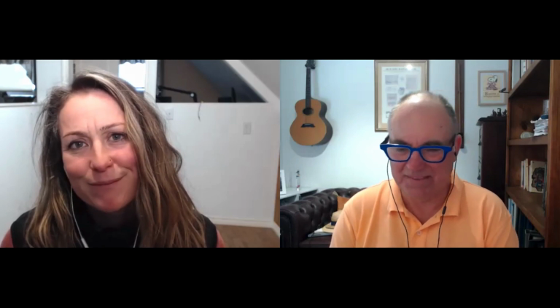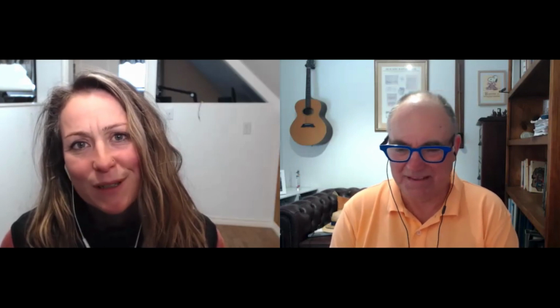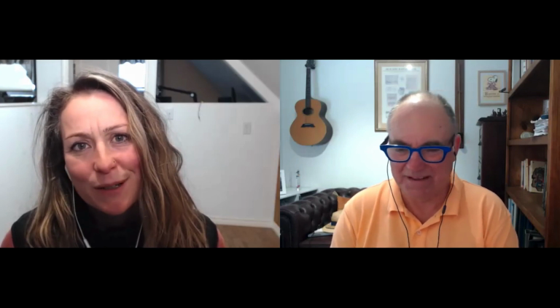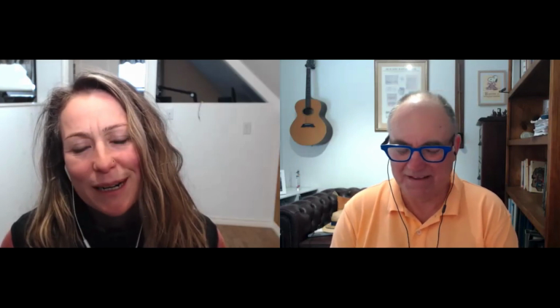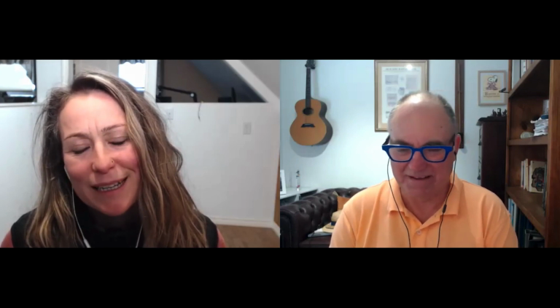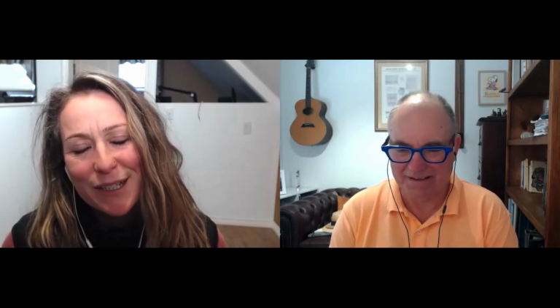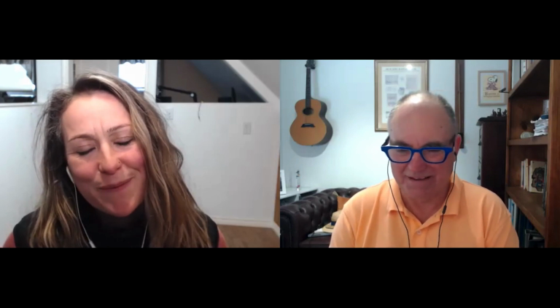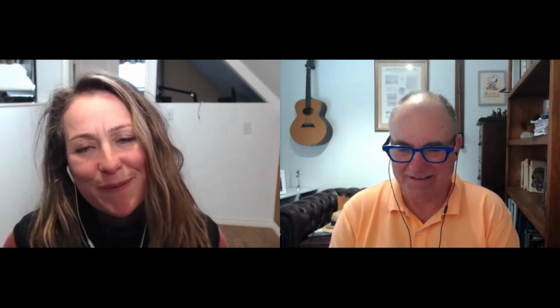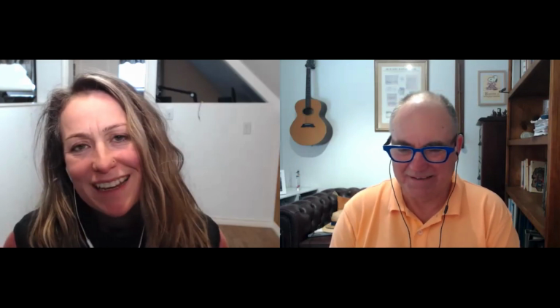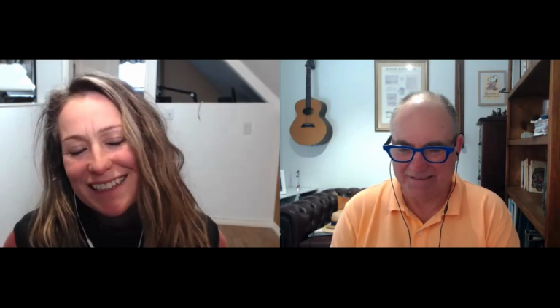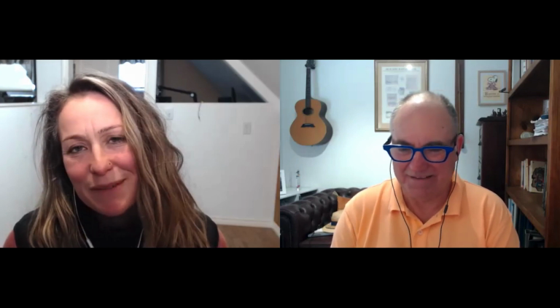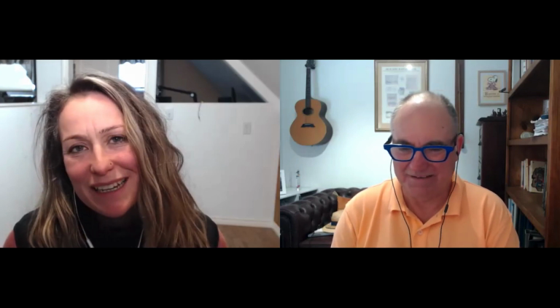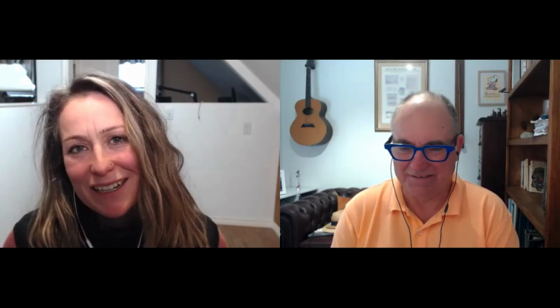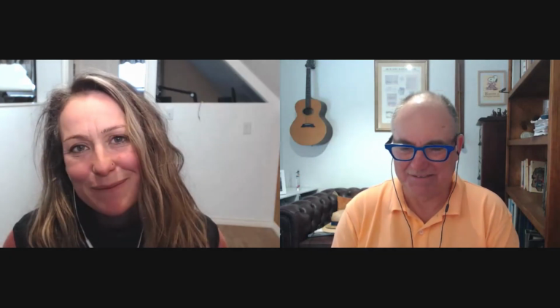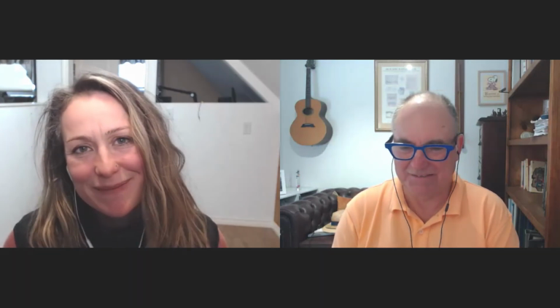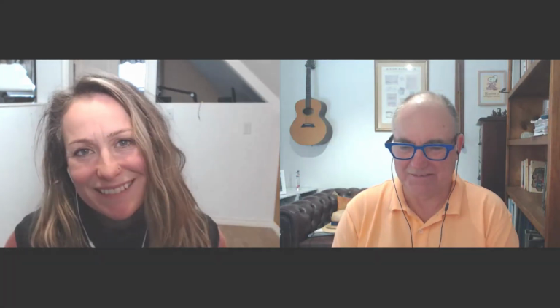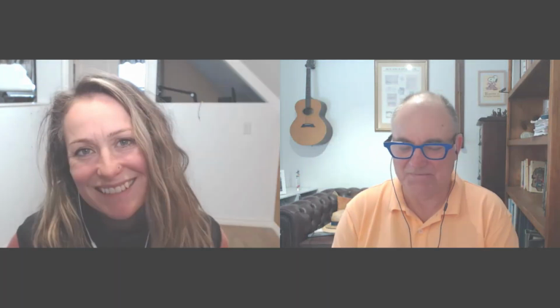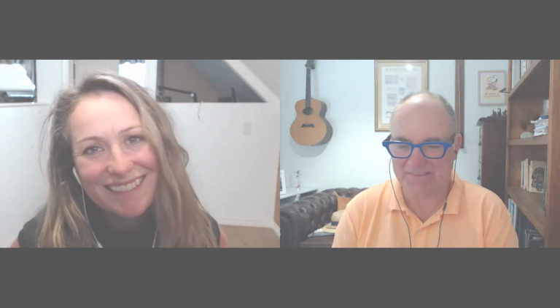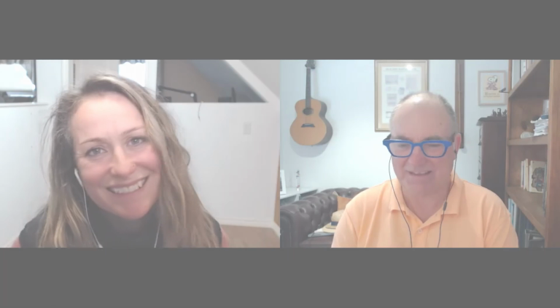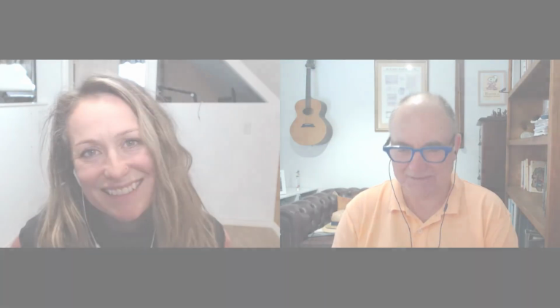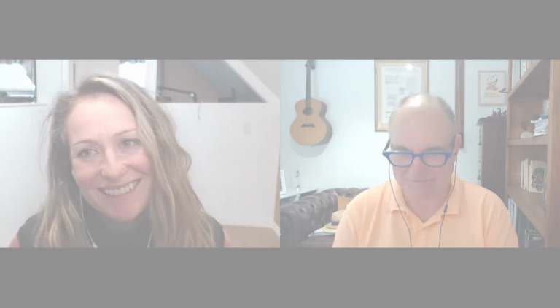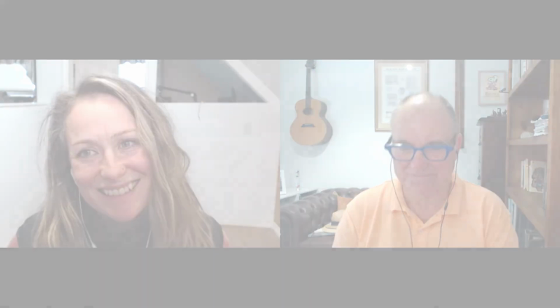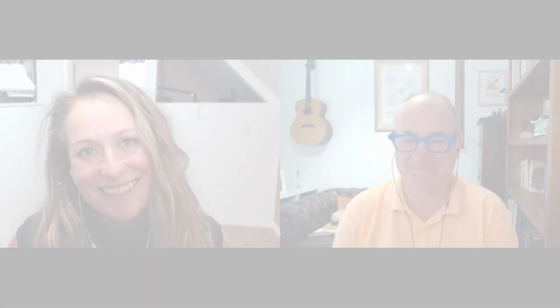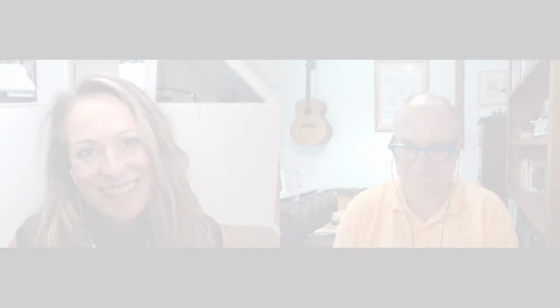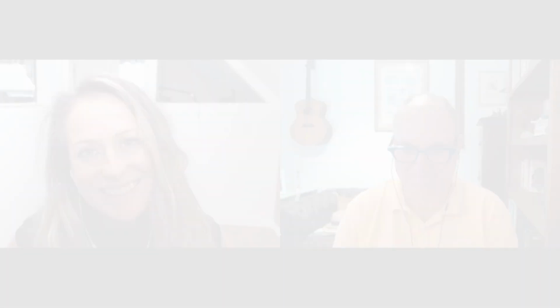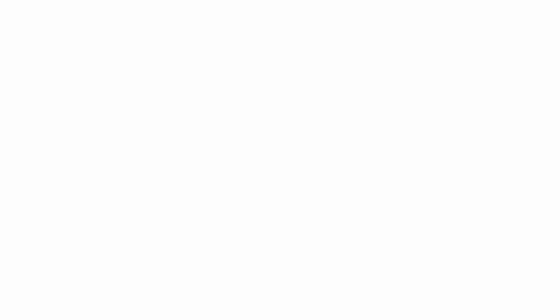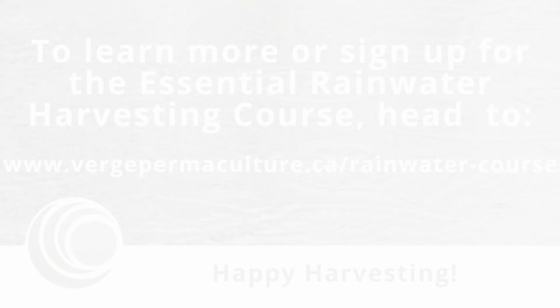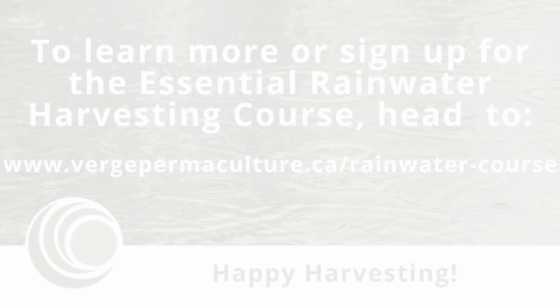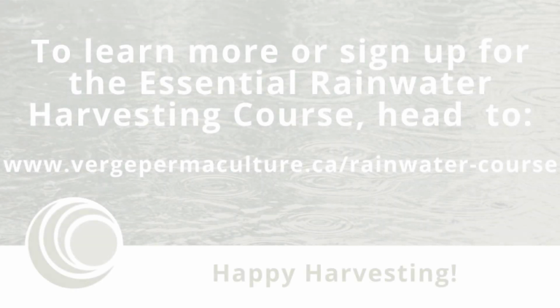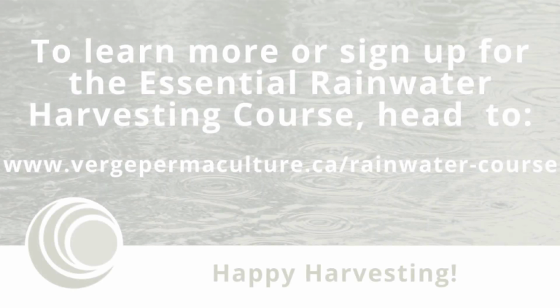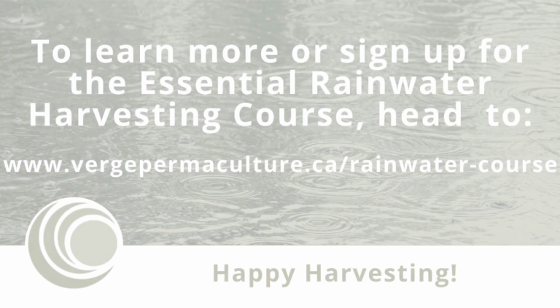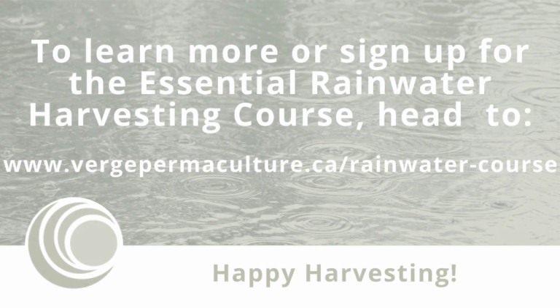Great answer. Thanks again Peter. Thank you.